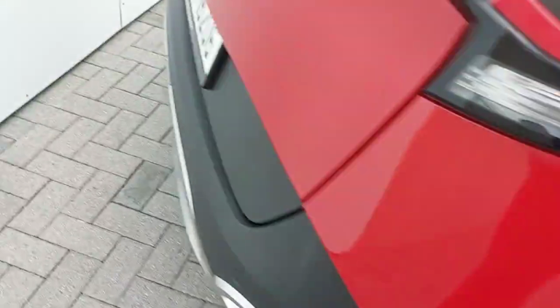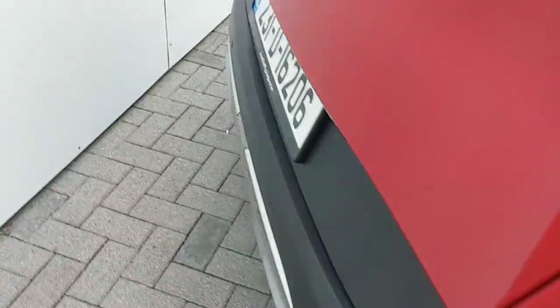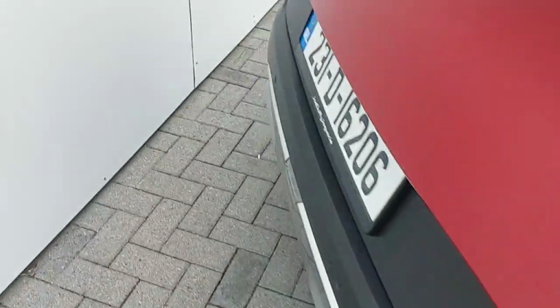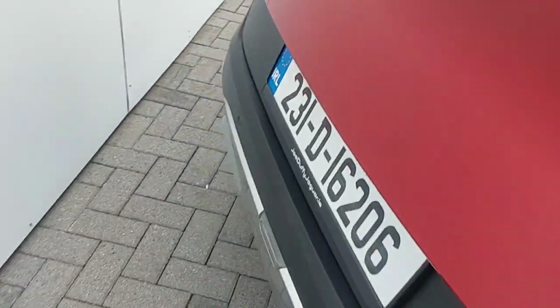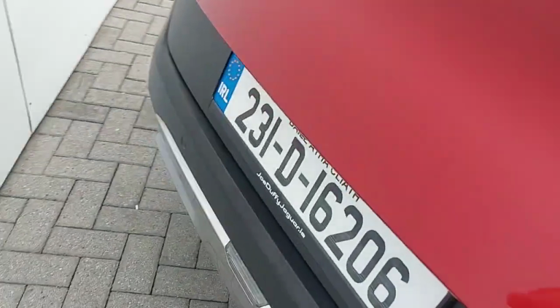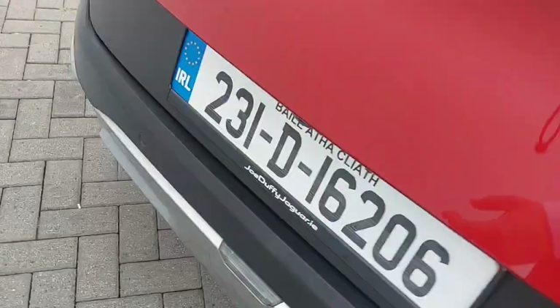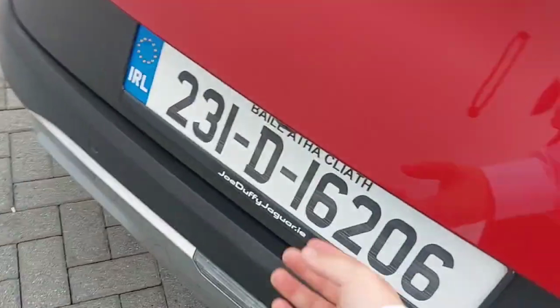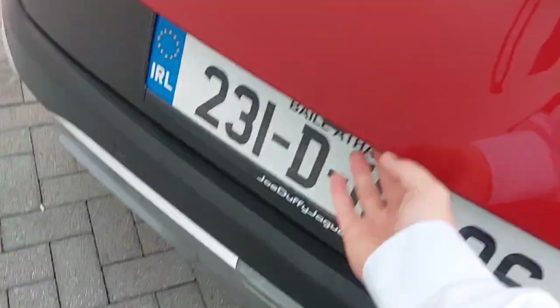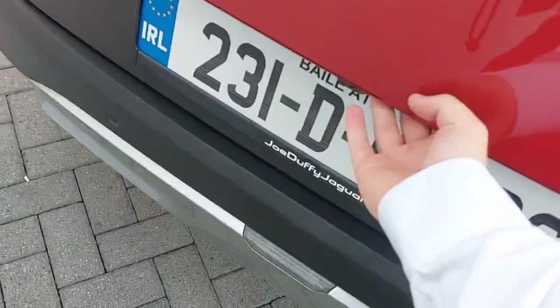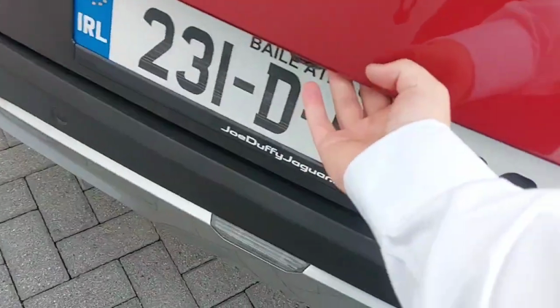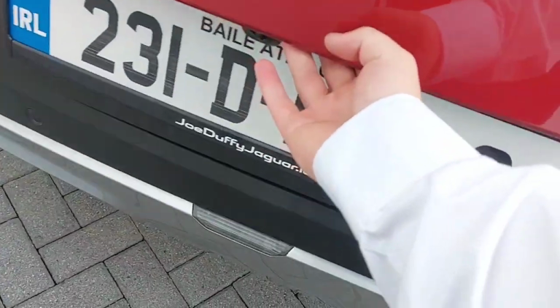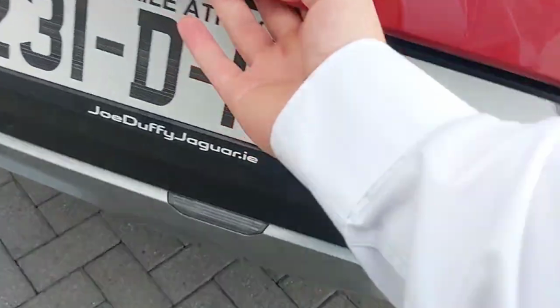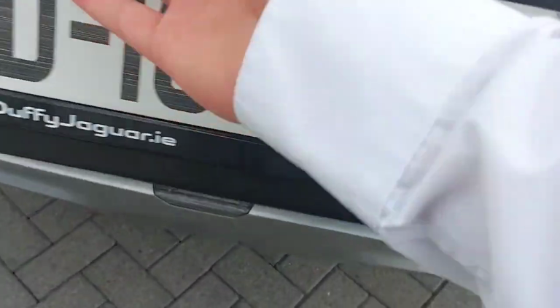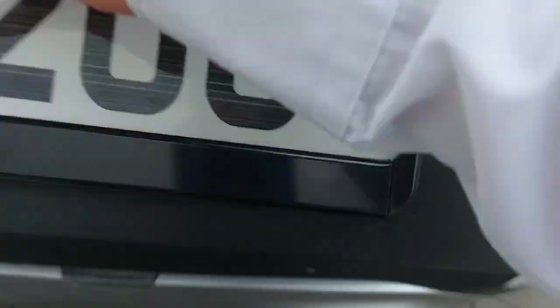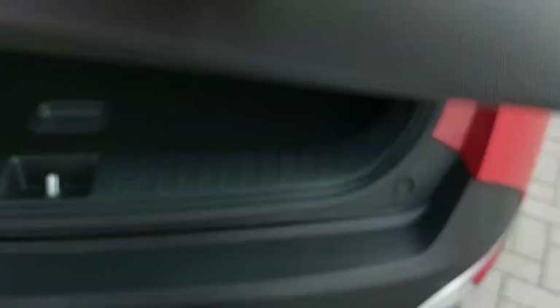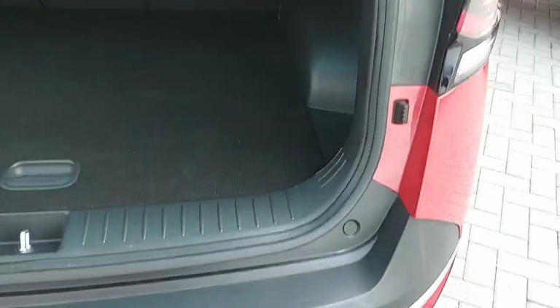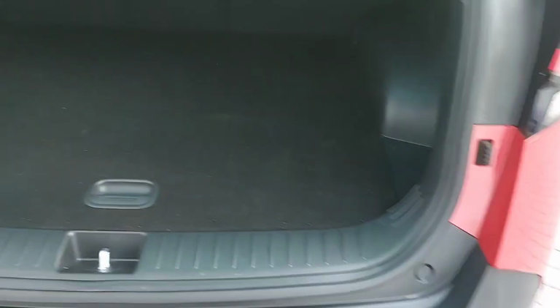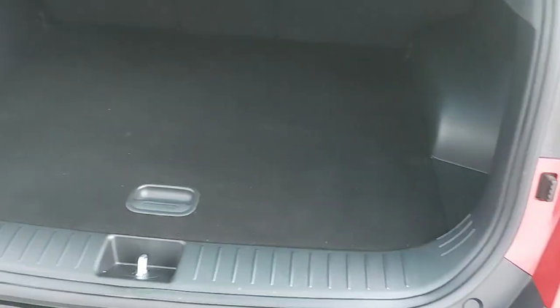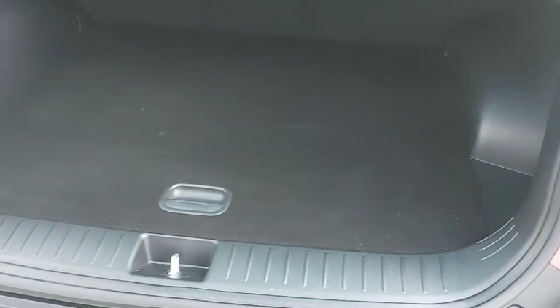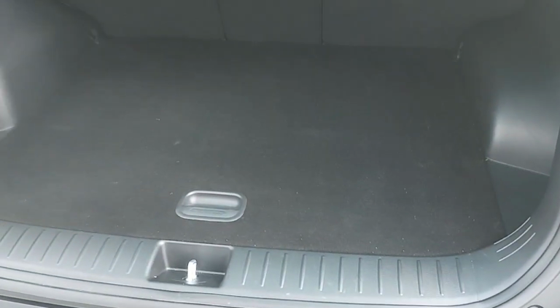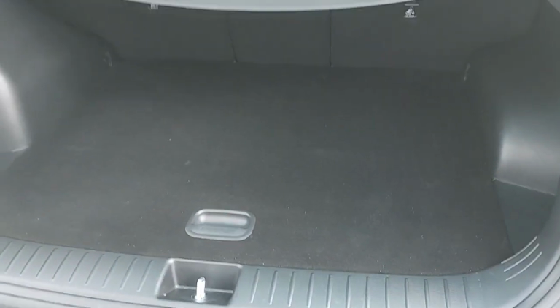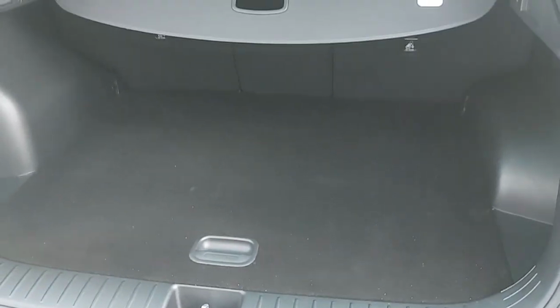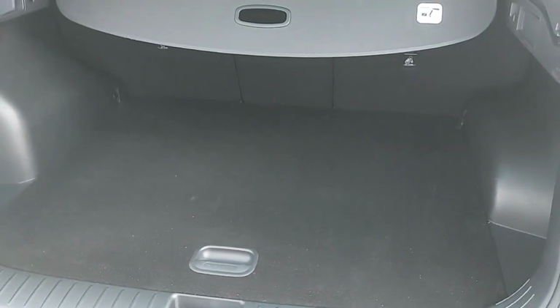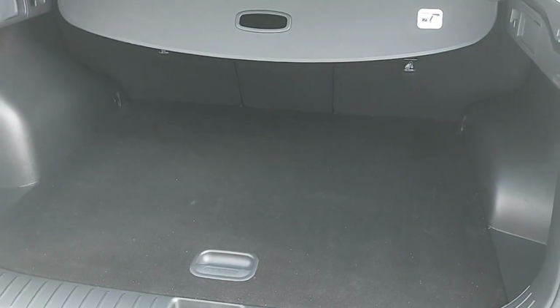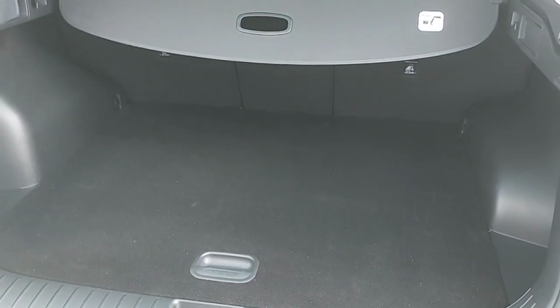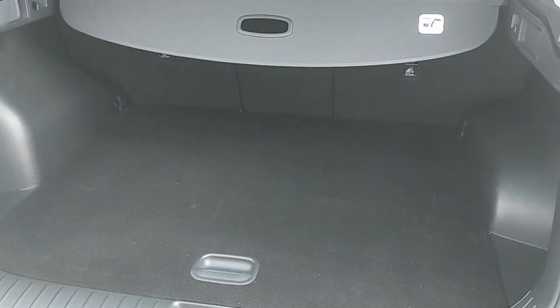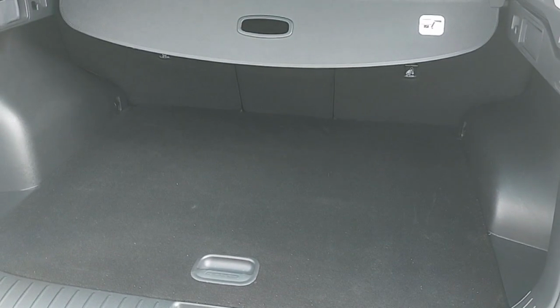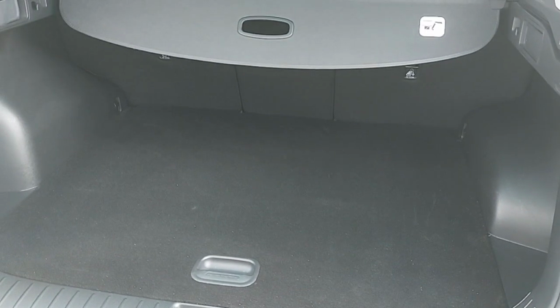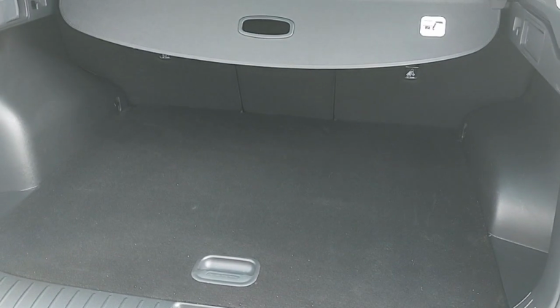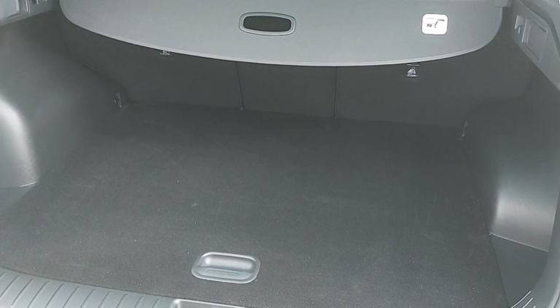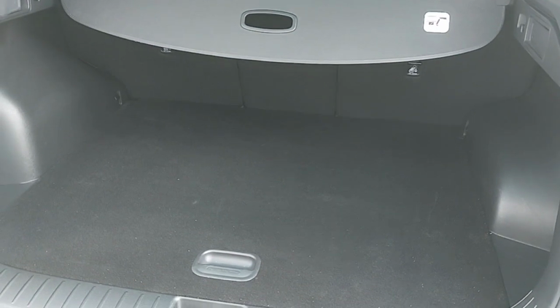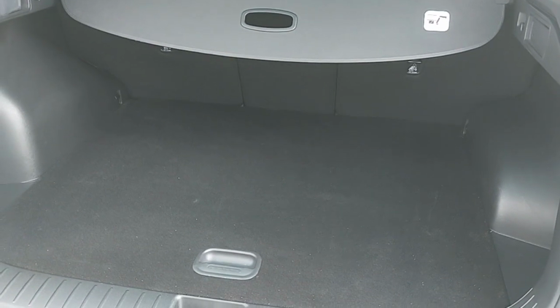A quick look inside the boot now. Quite a big boot space for the size of the car.